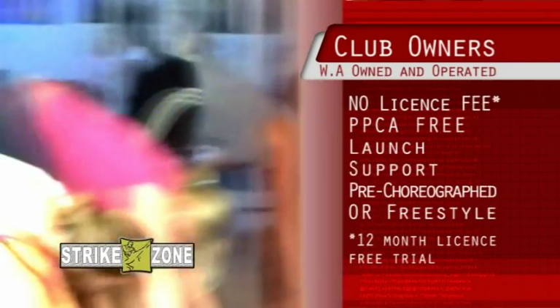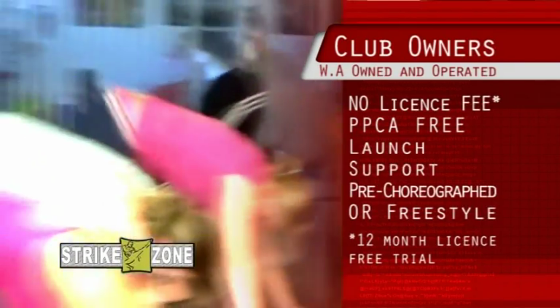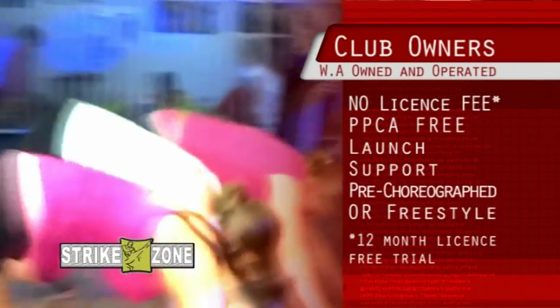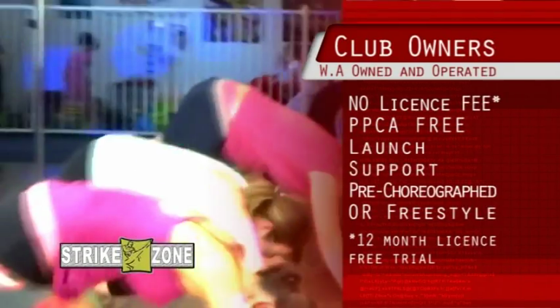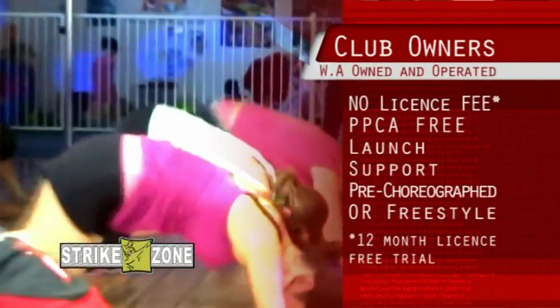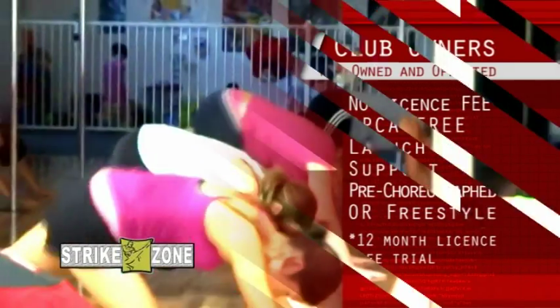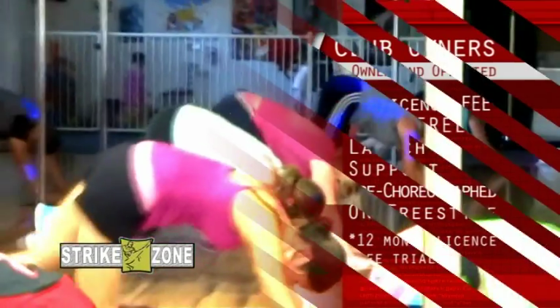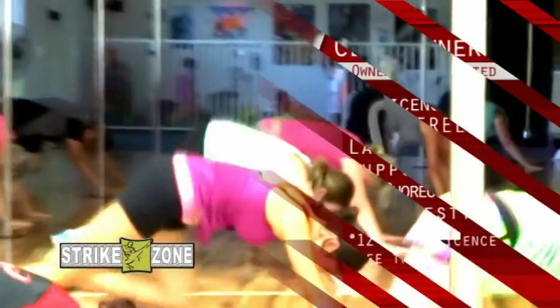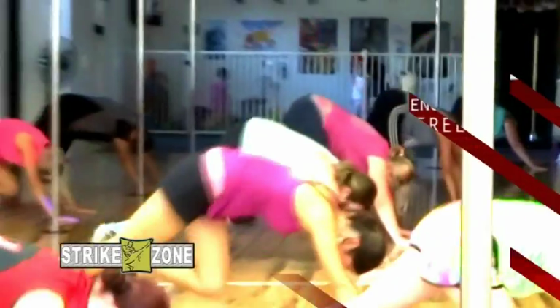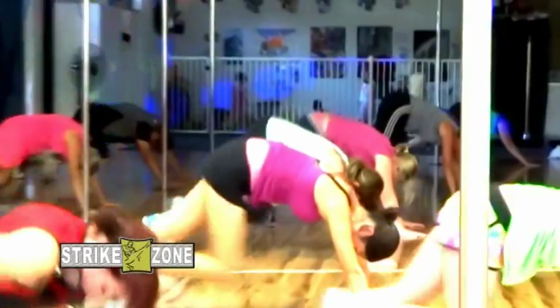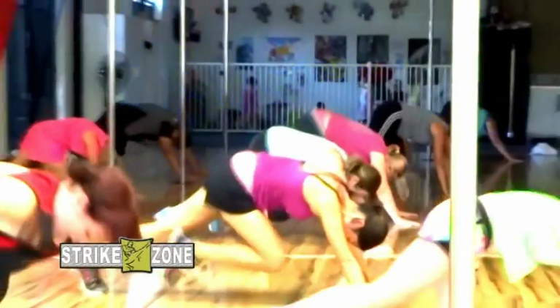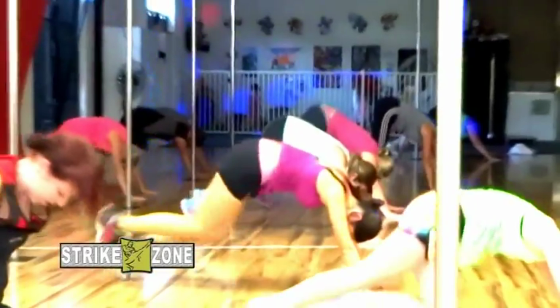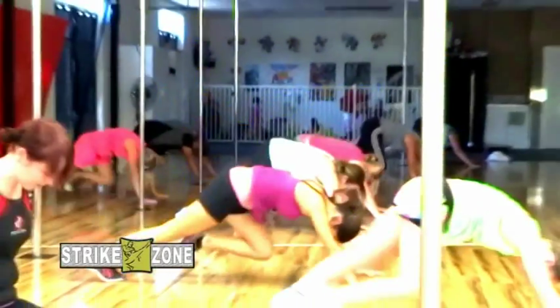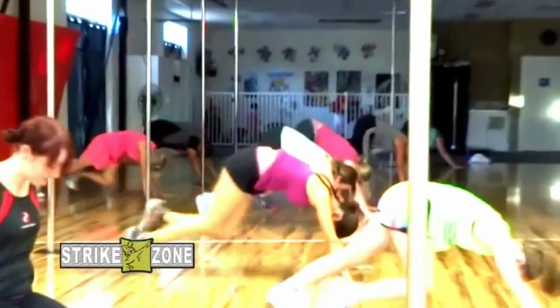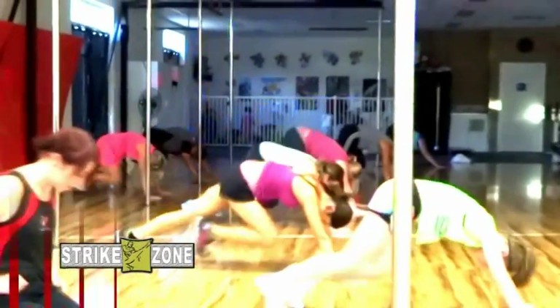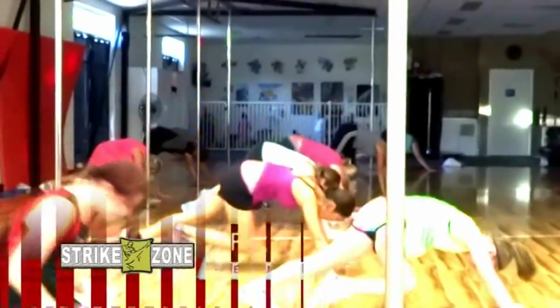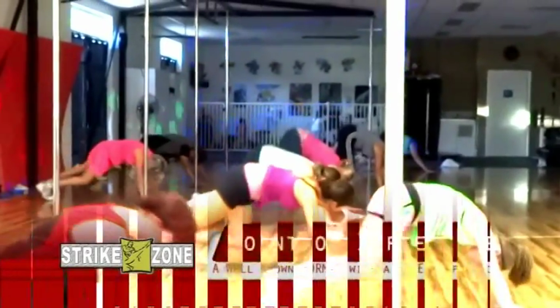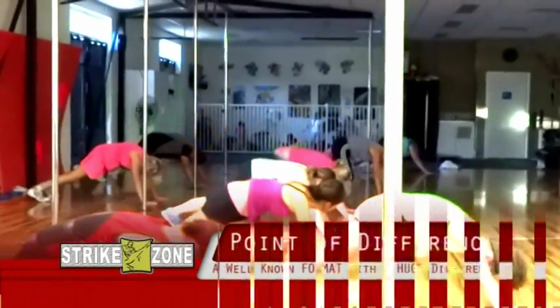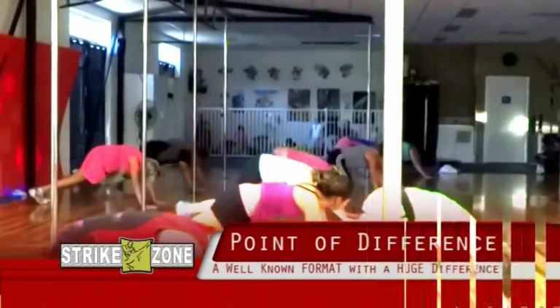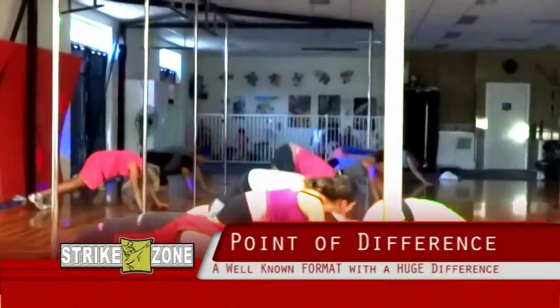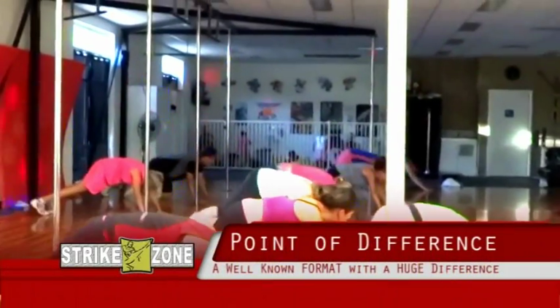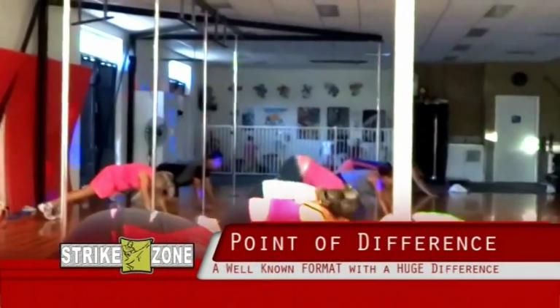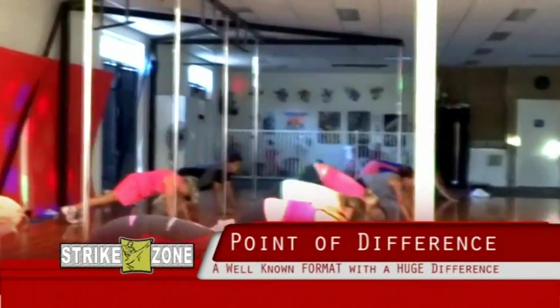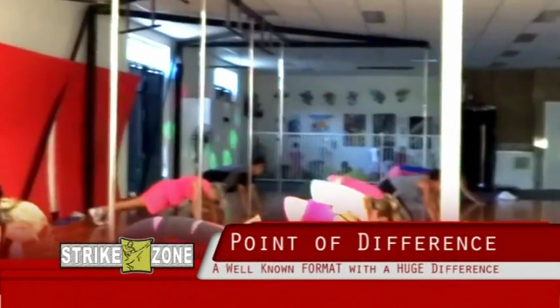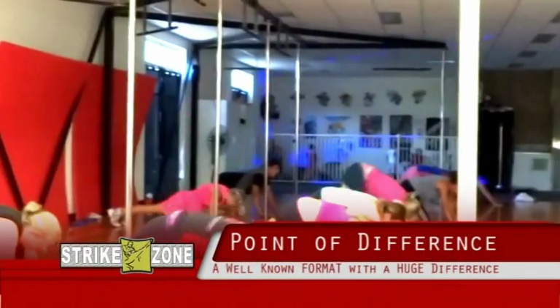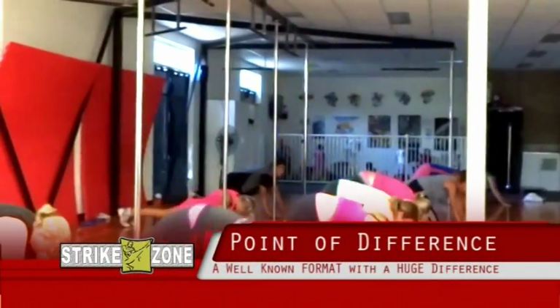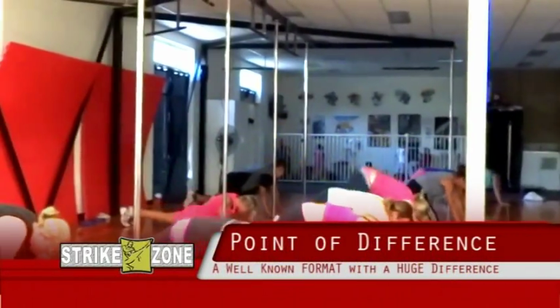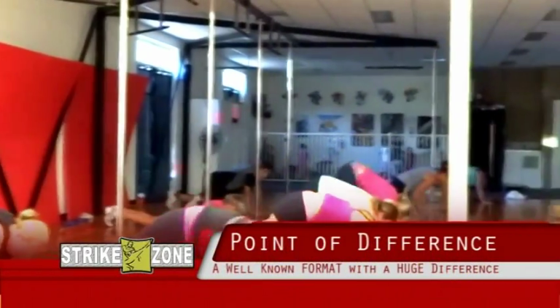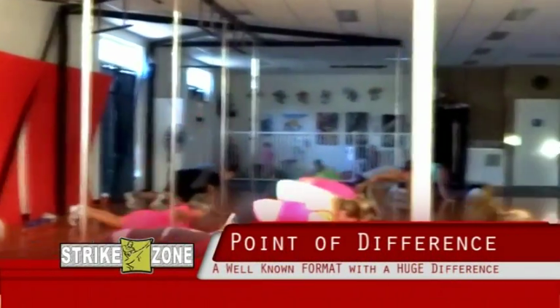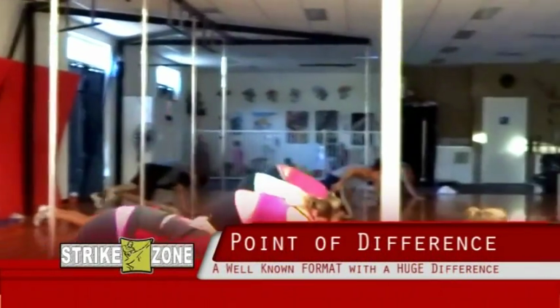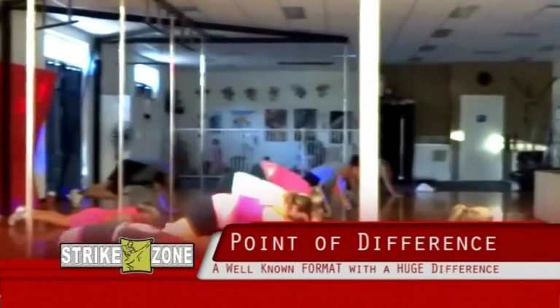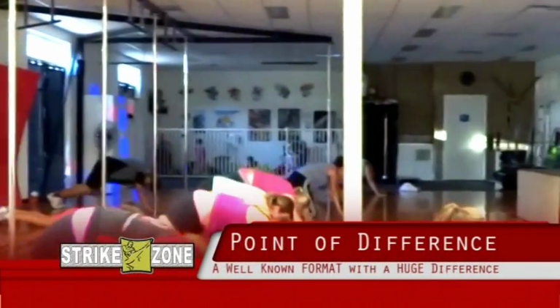We have taken the generic shadow boxing format and flipped it on its head to offer a huge point of difference for your club.